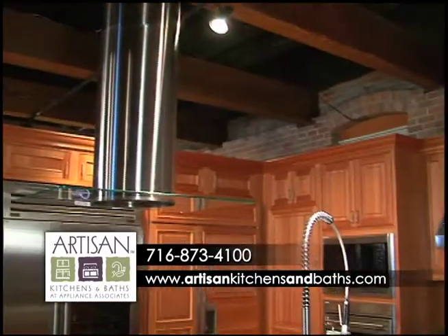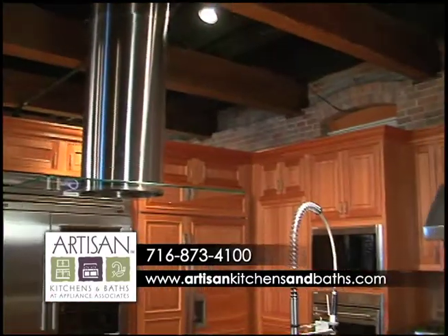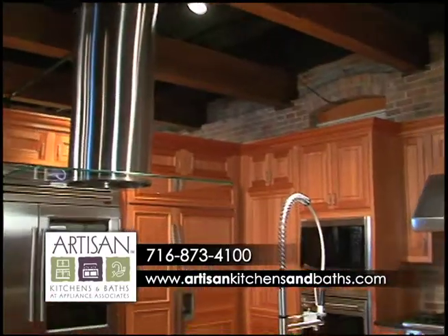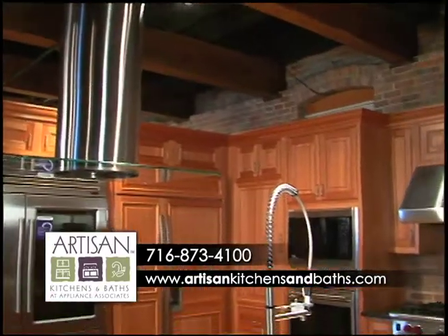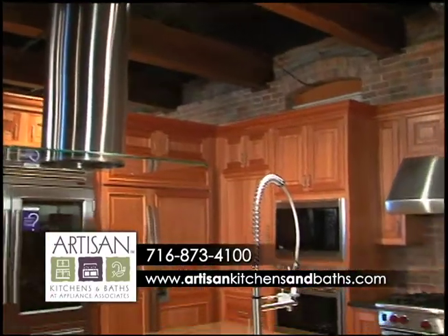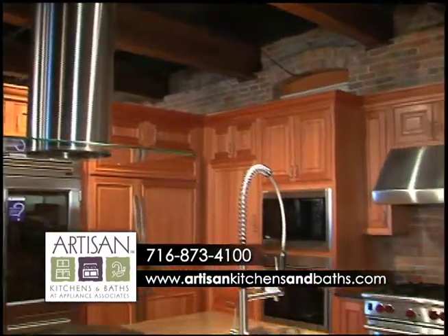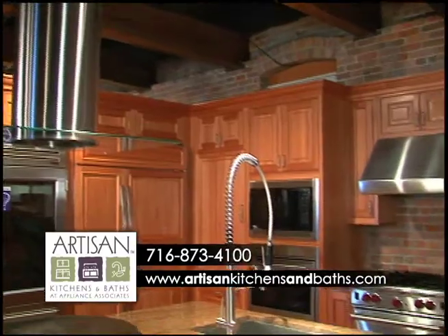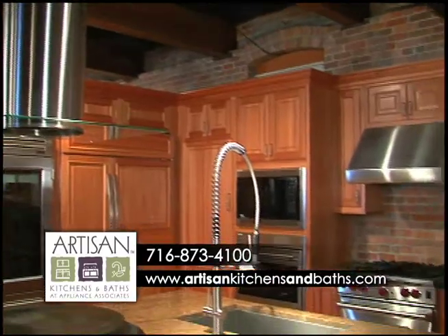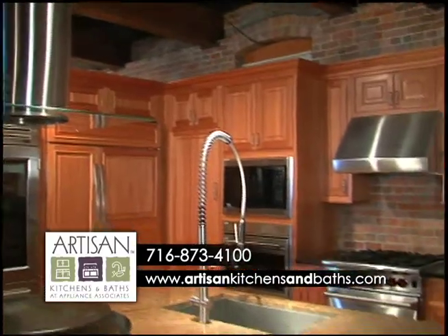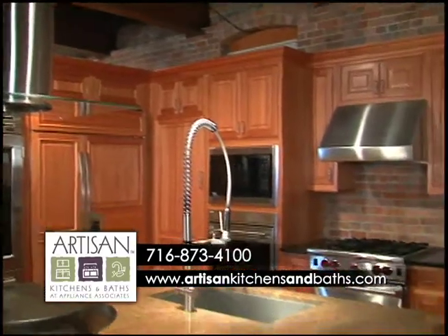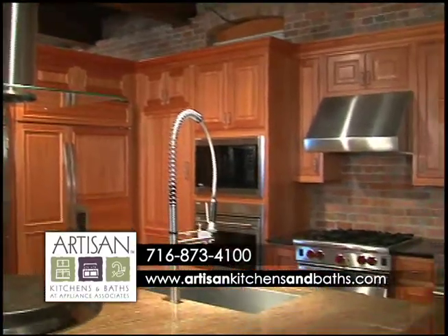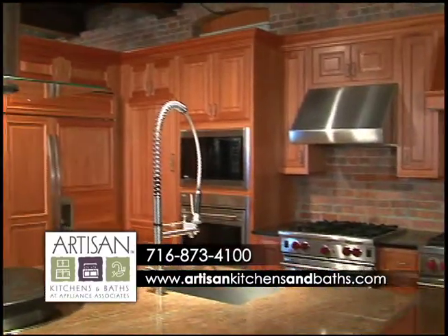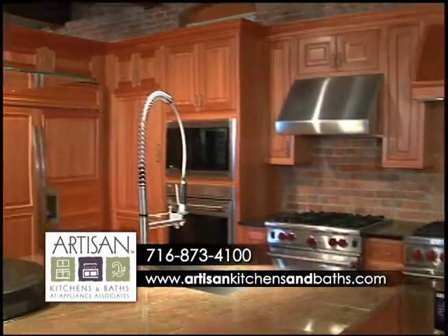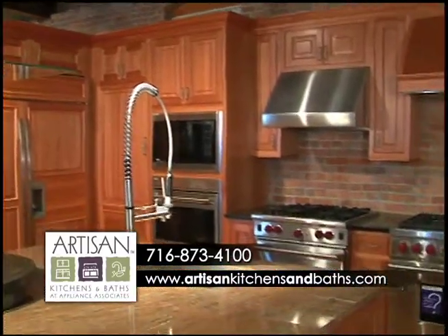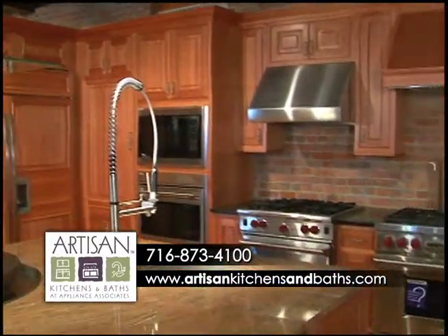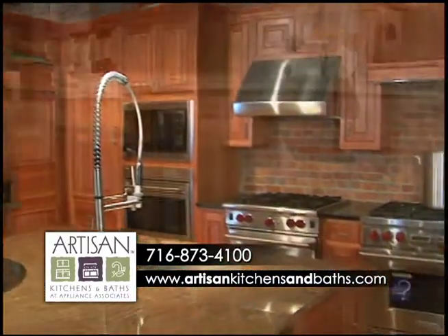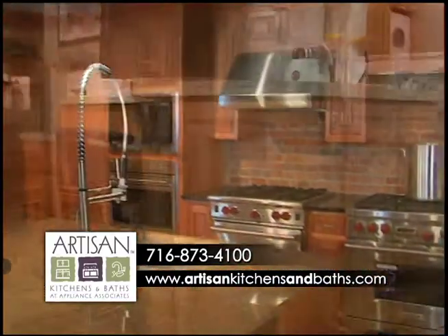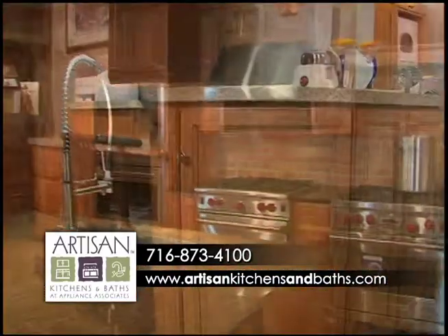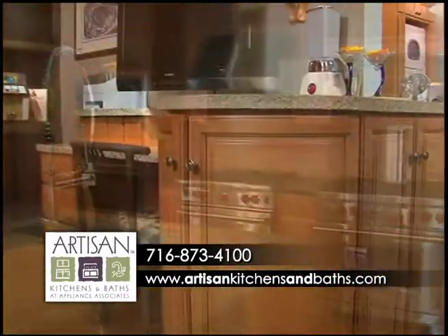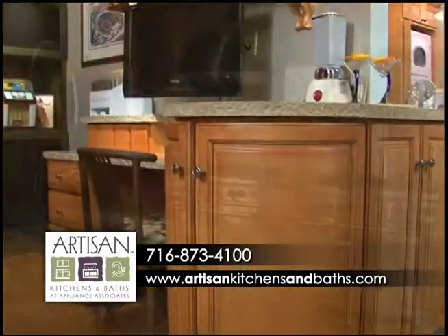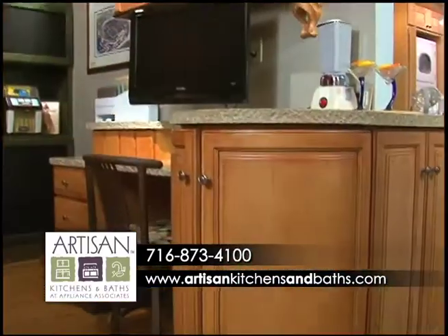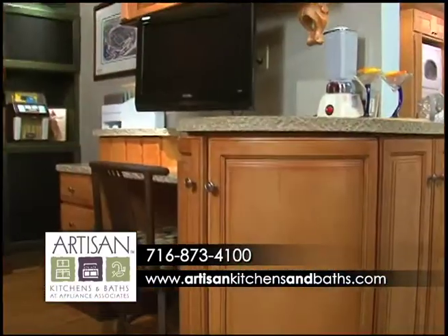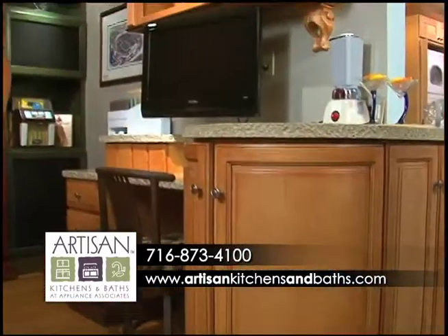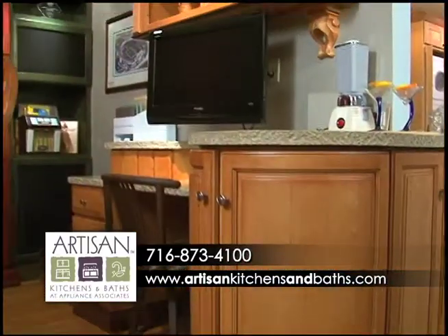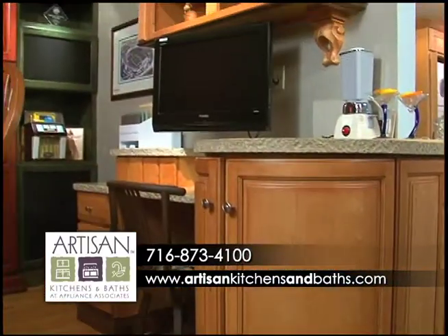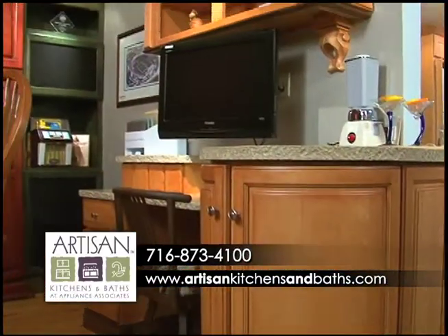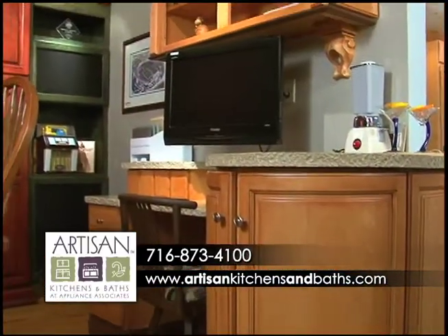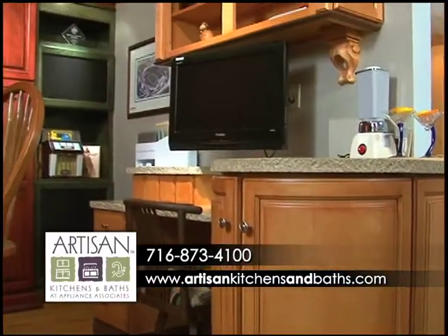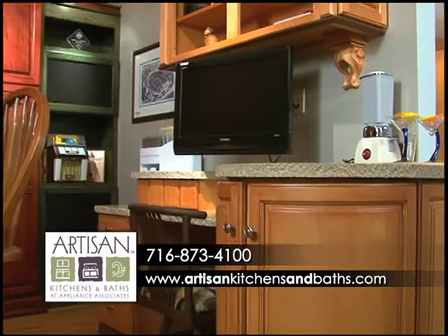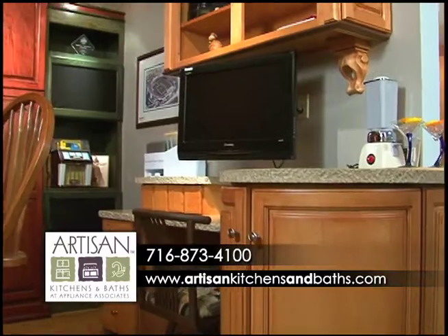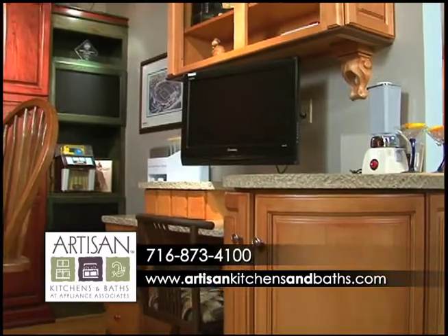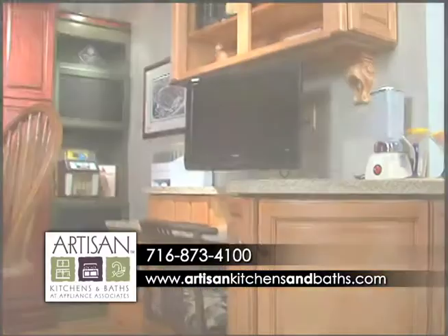Cabinetry, countertops, appliances, even audio and video systems — if you want it, we can accommodate it.